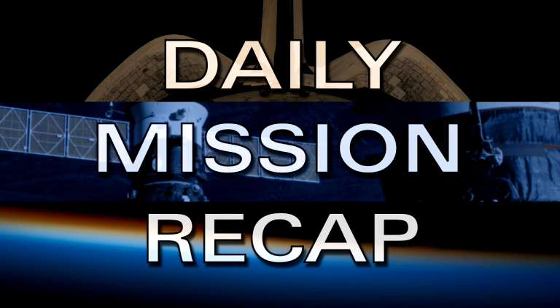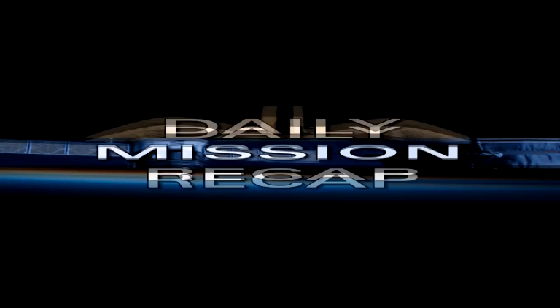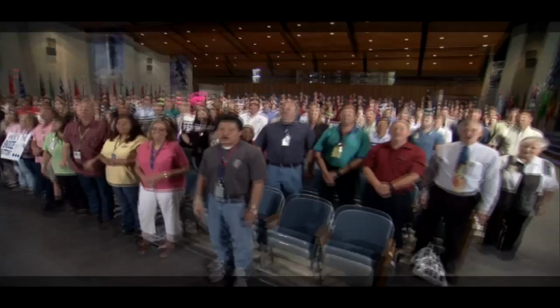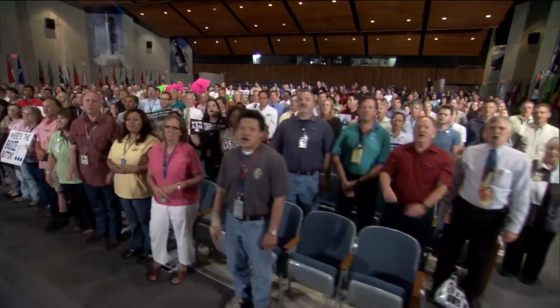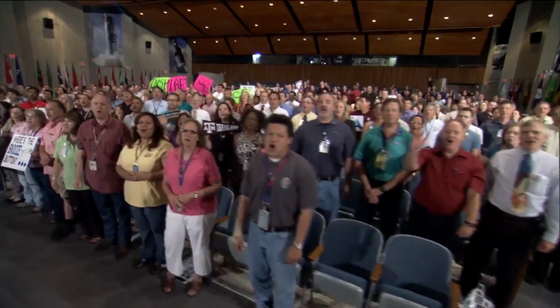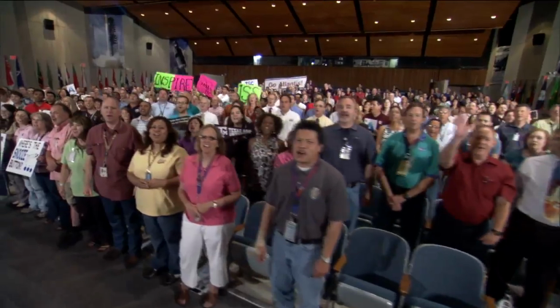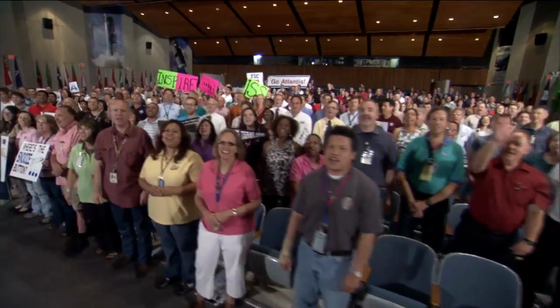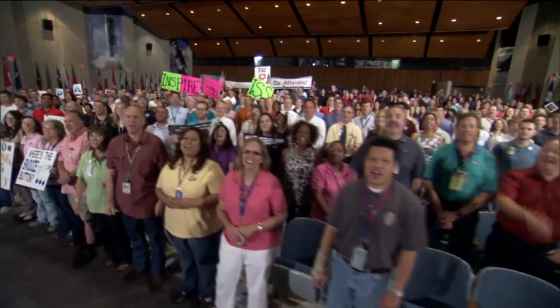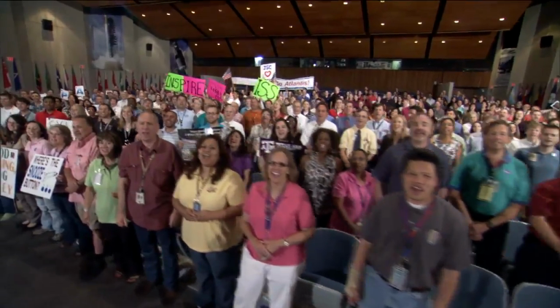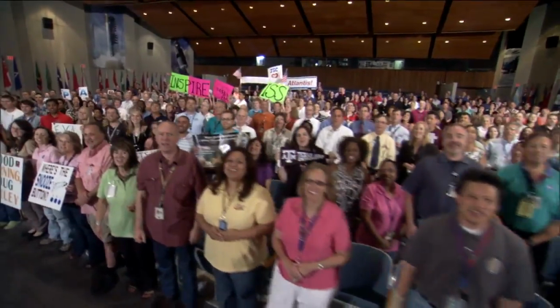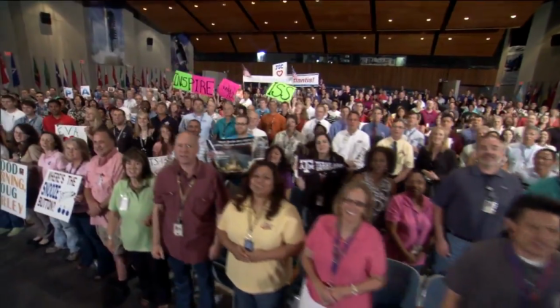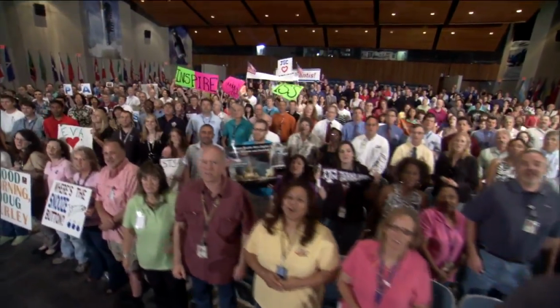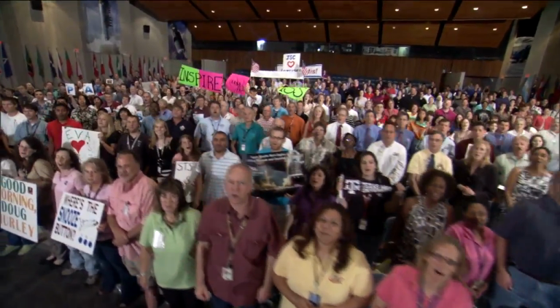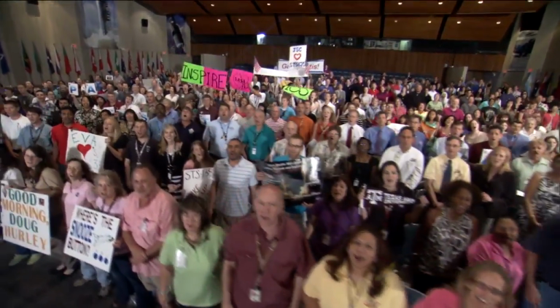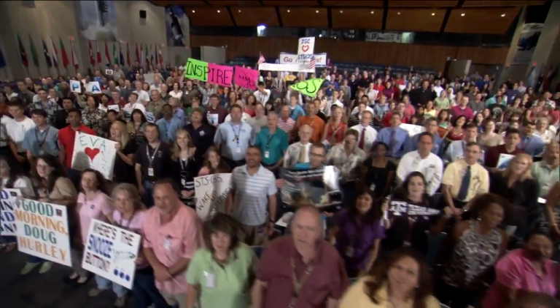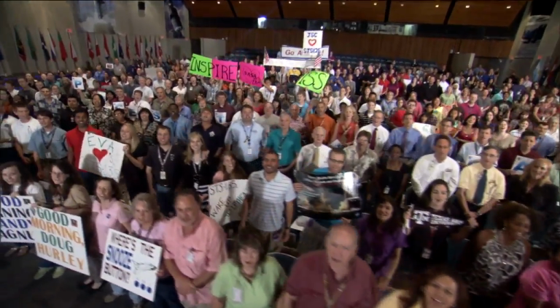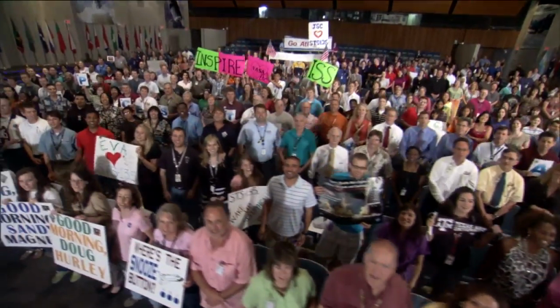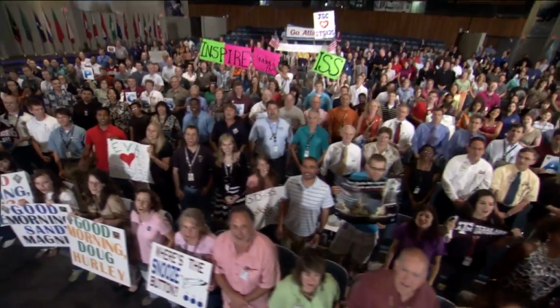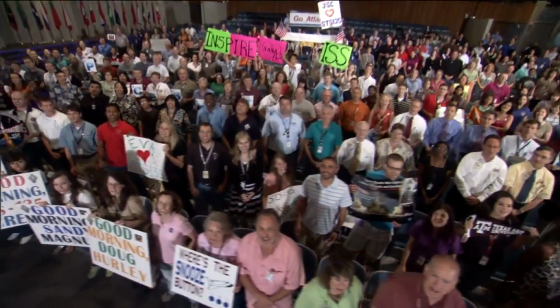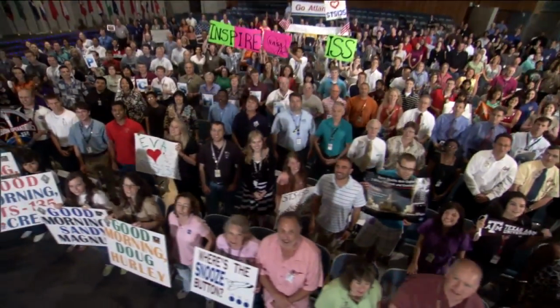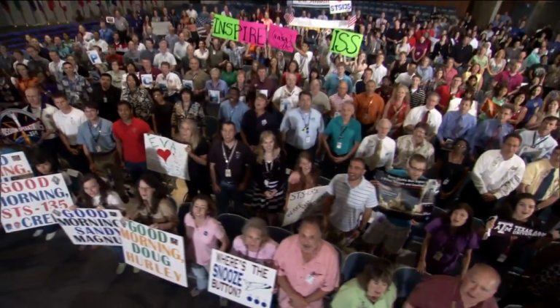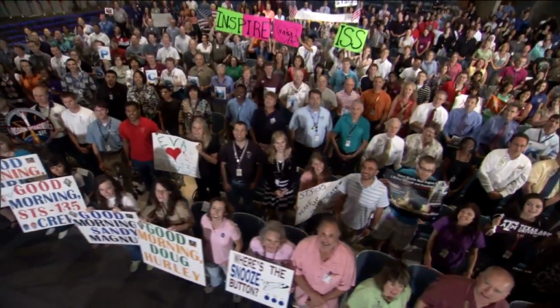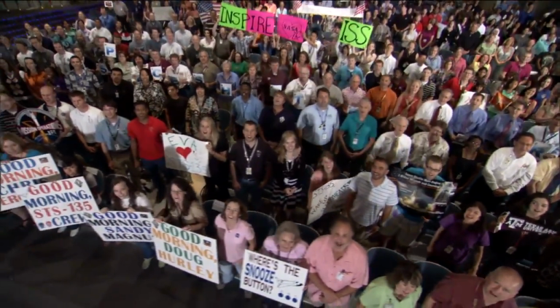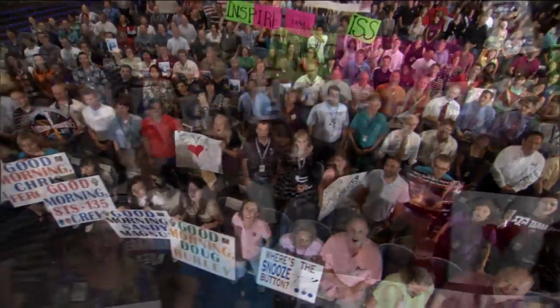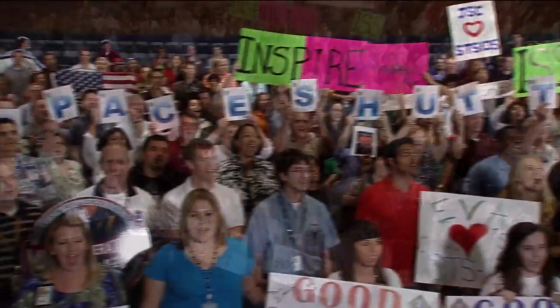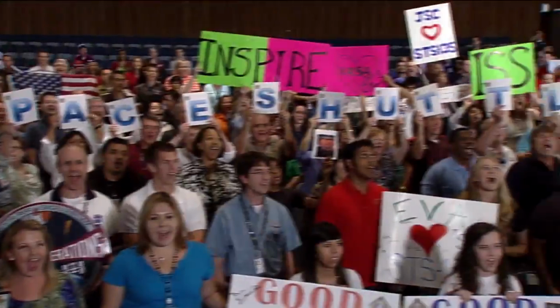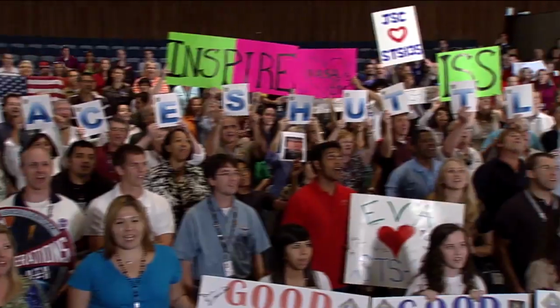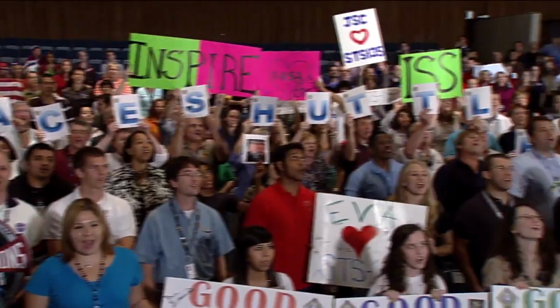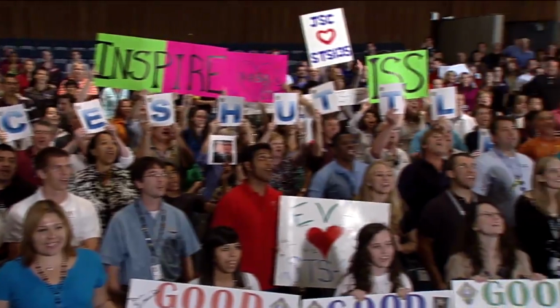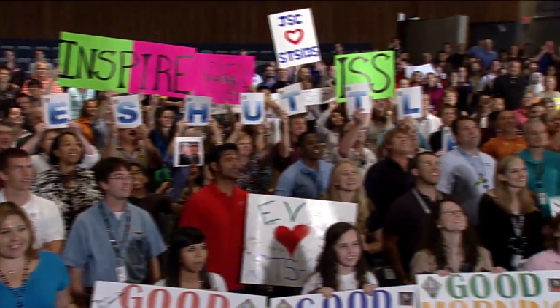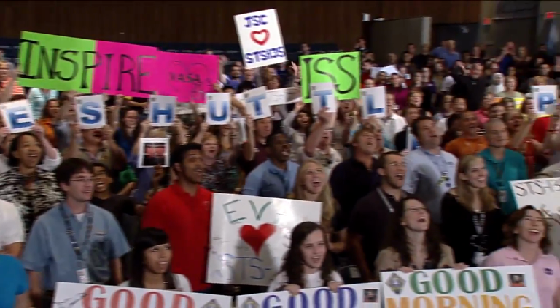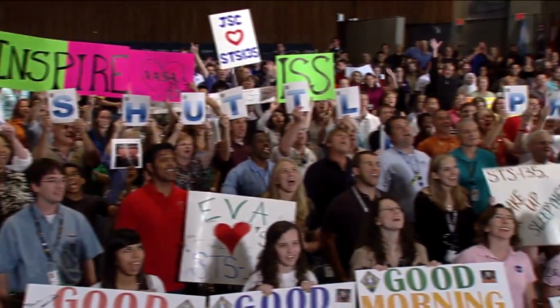Good morning, Americans, from all of us in the Johnson Space Center — have a great day!